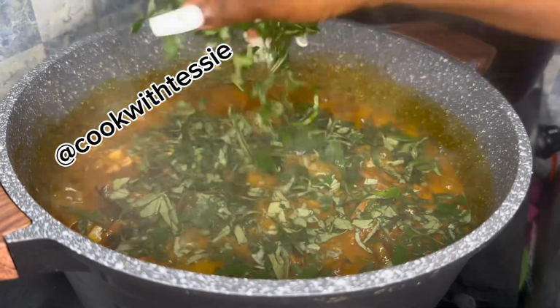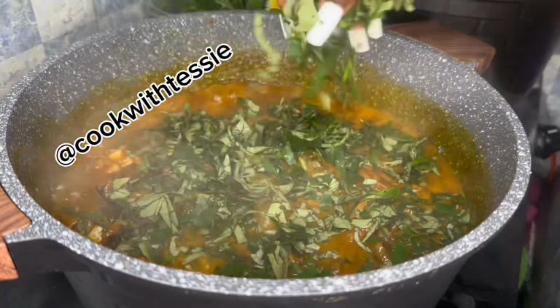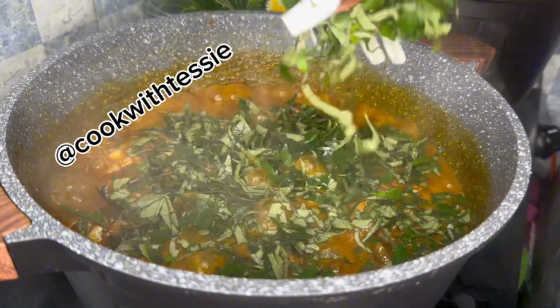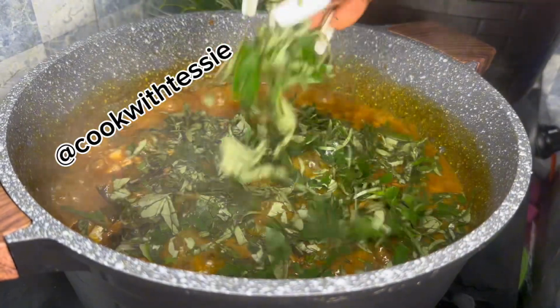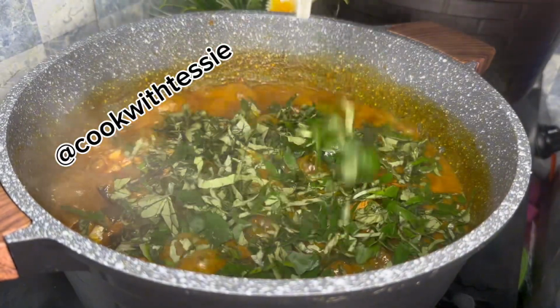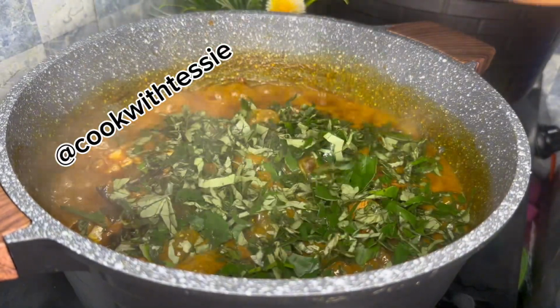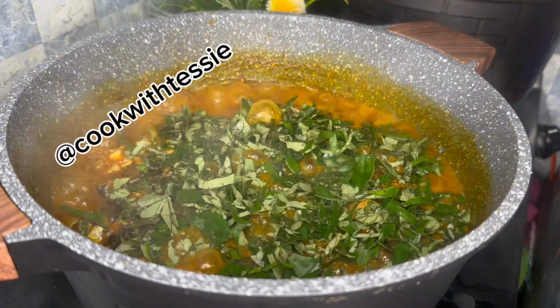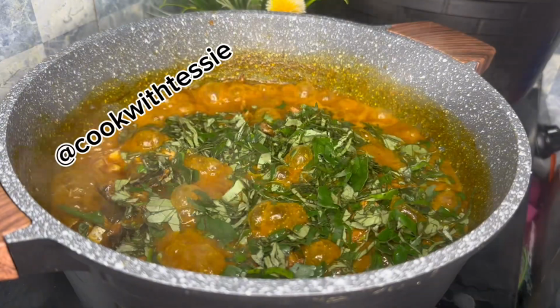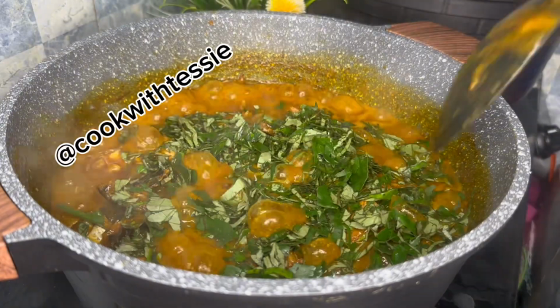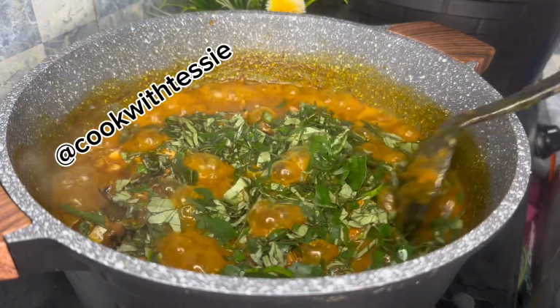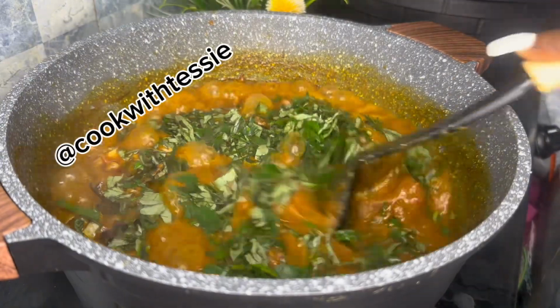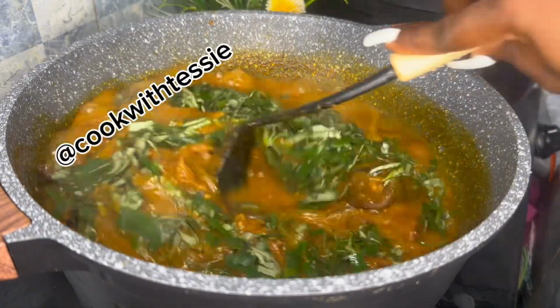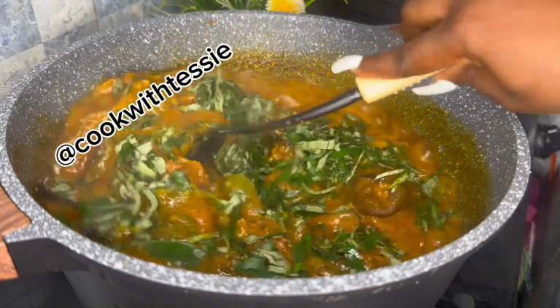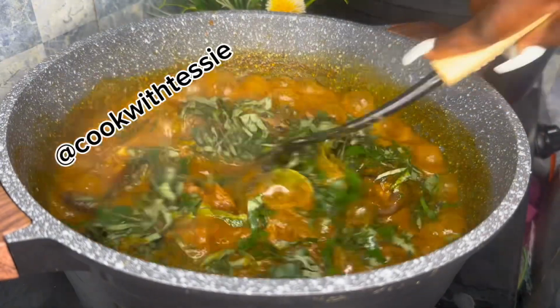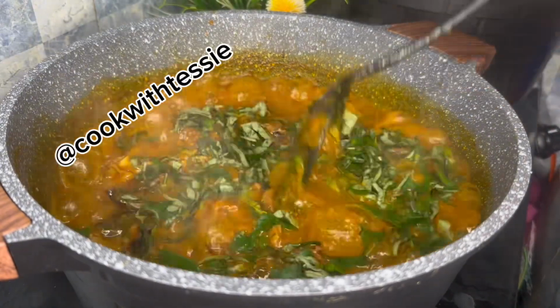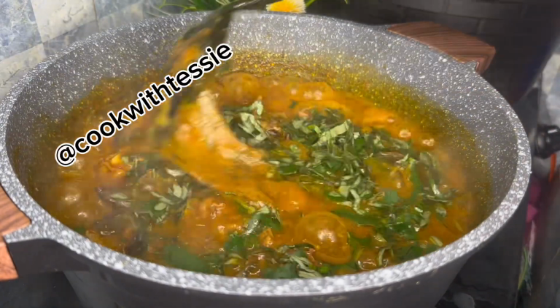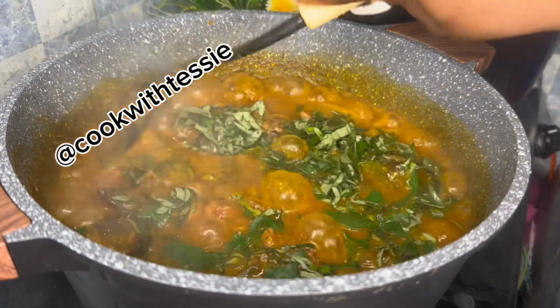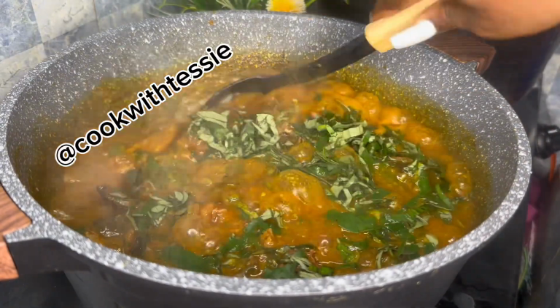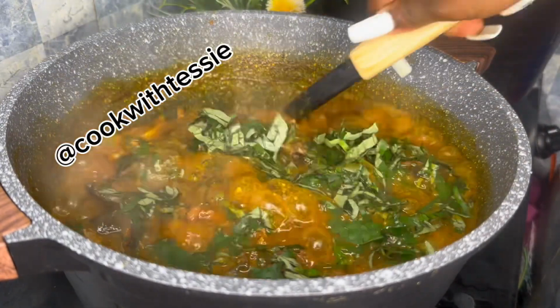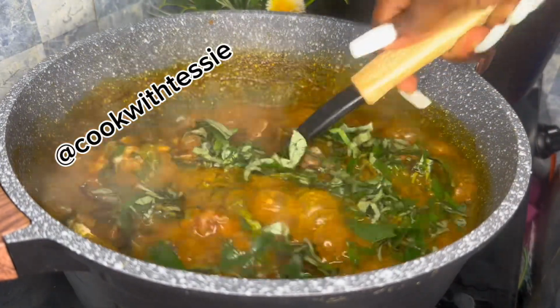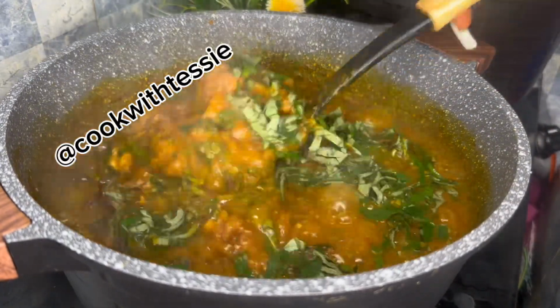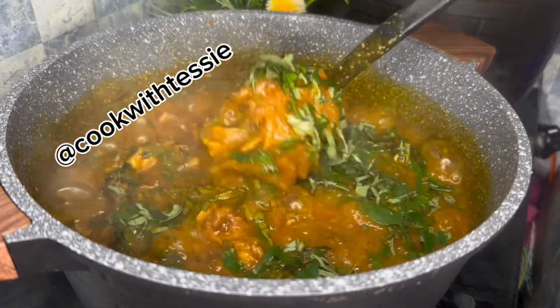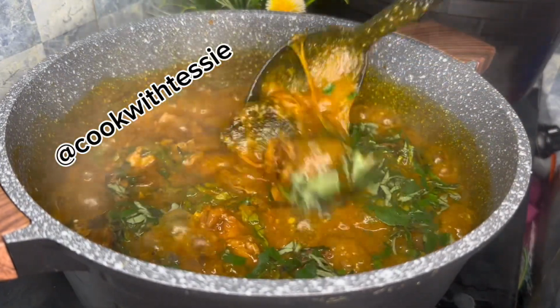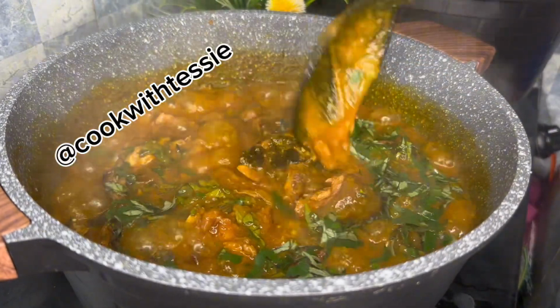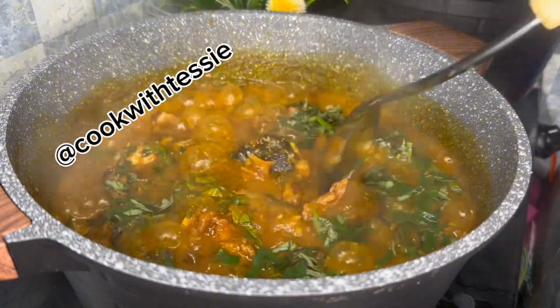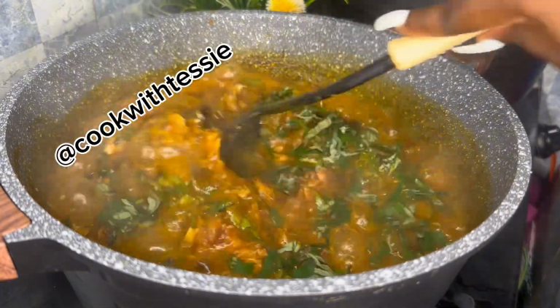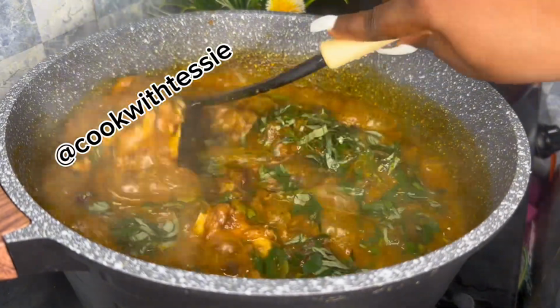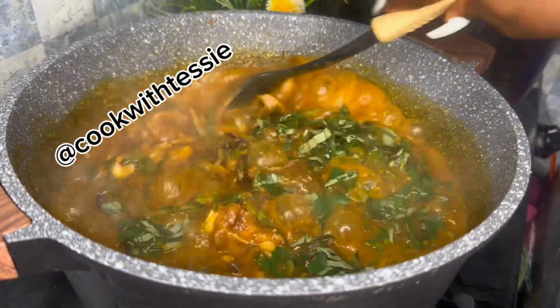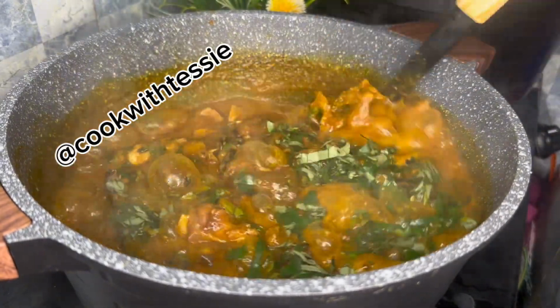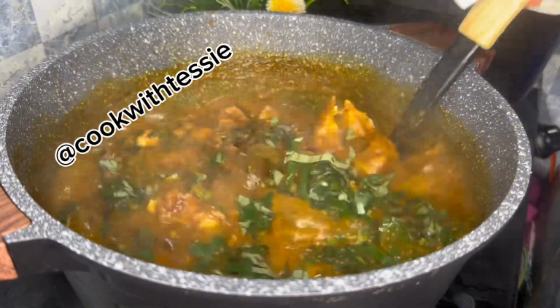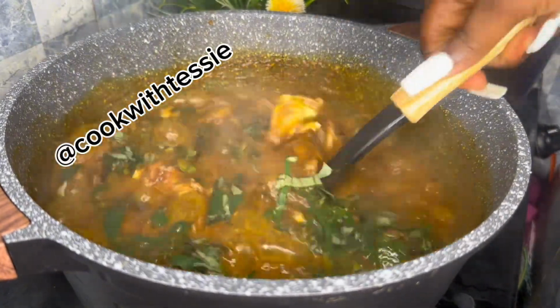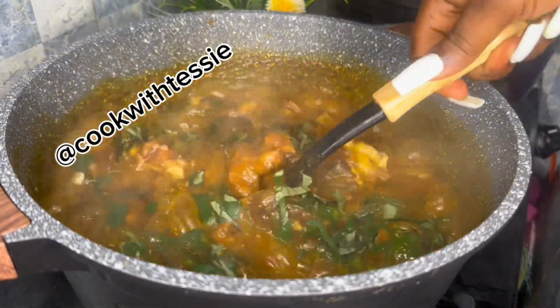Now the next step is to add my uziza leaves. I like to use uziza leaves, and then I also add my oha leaves next.